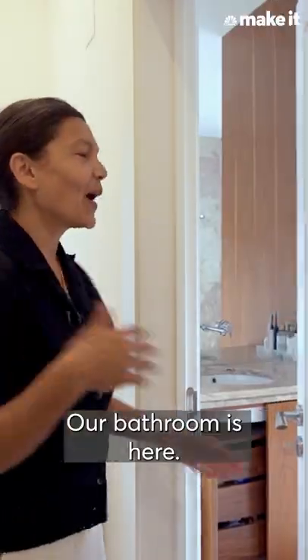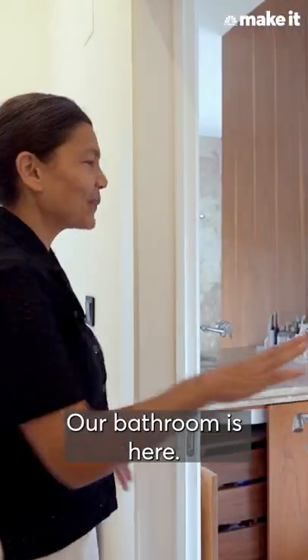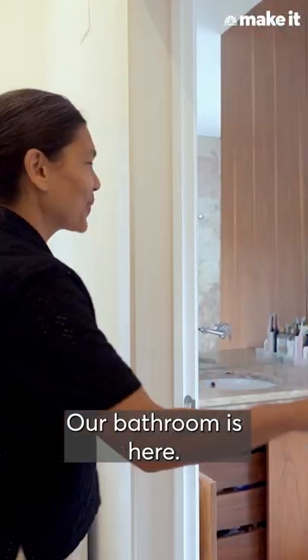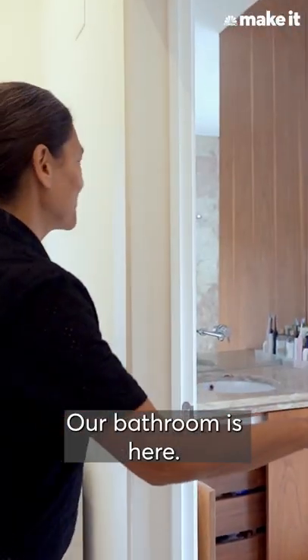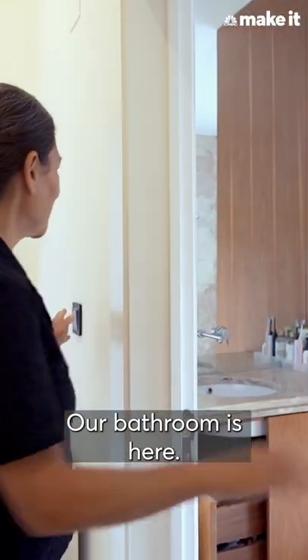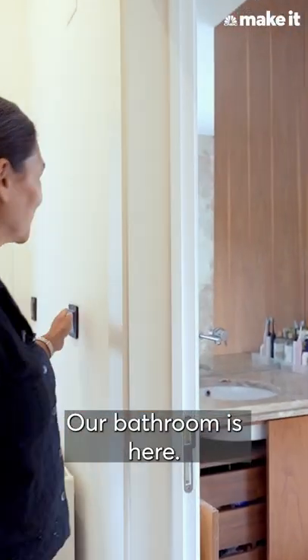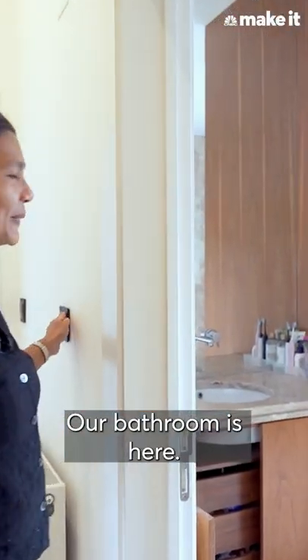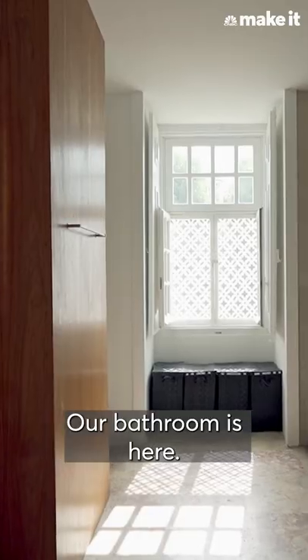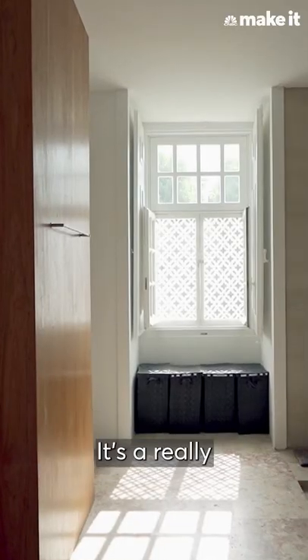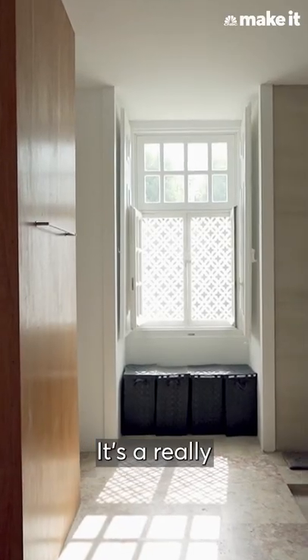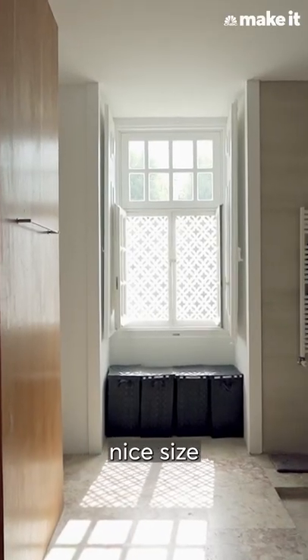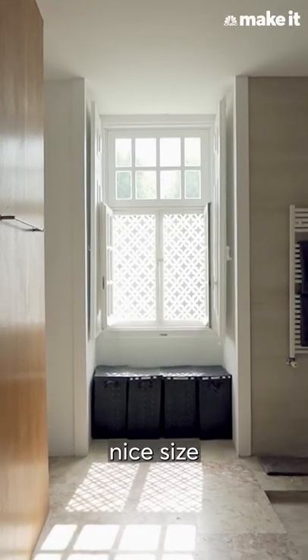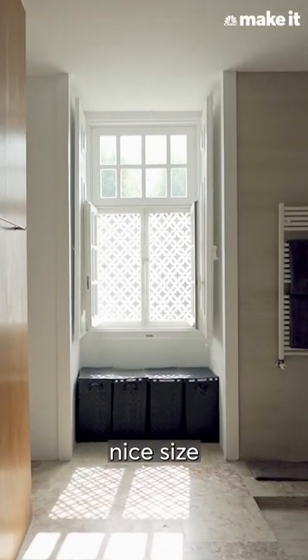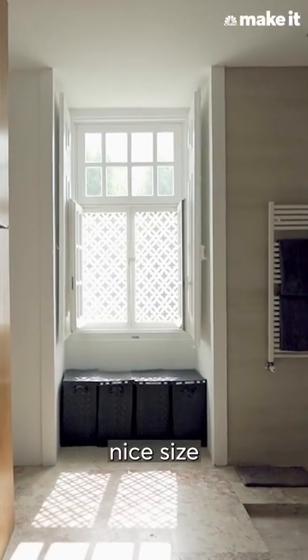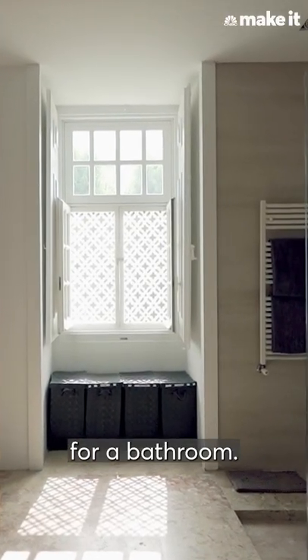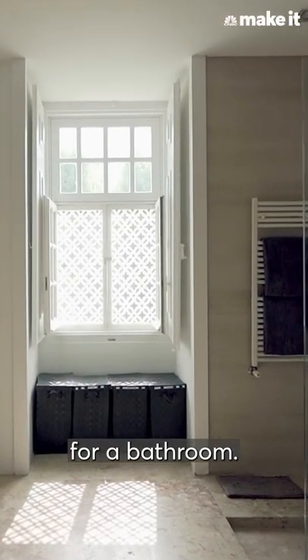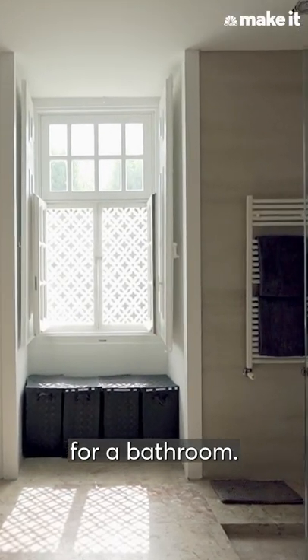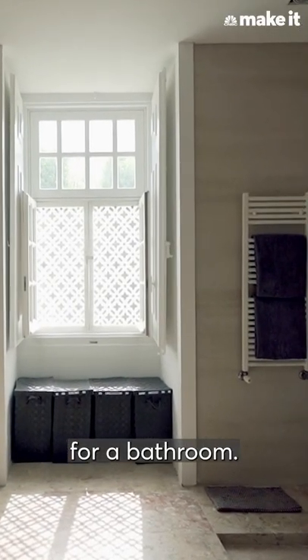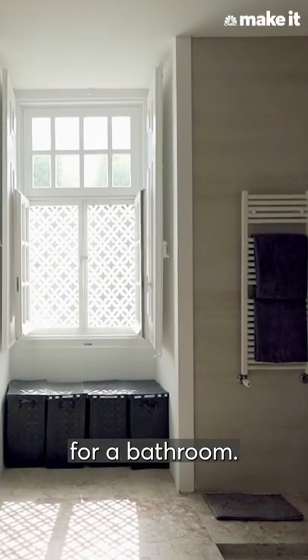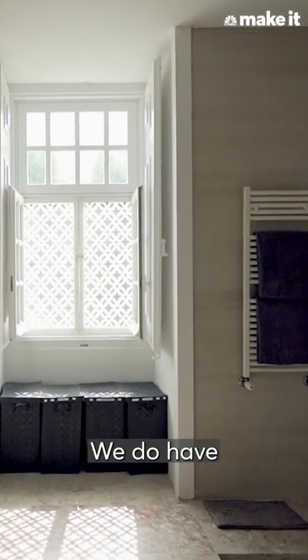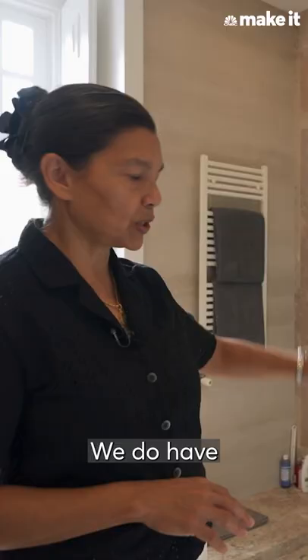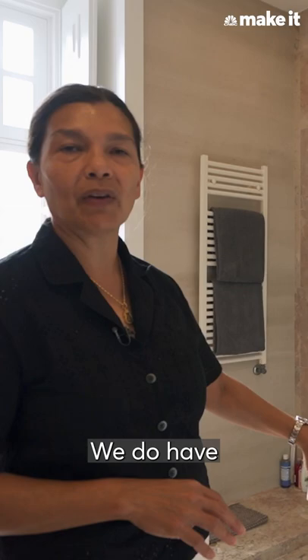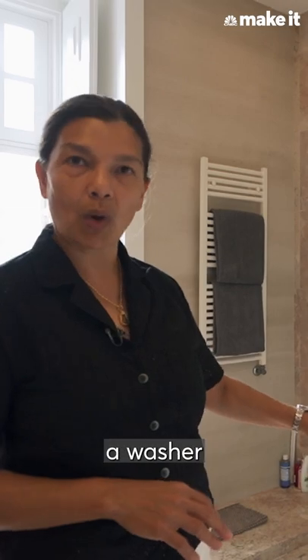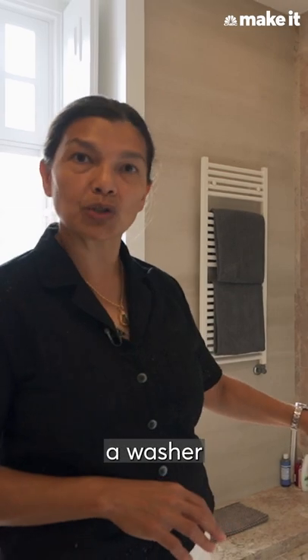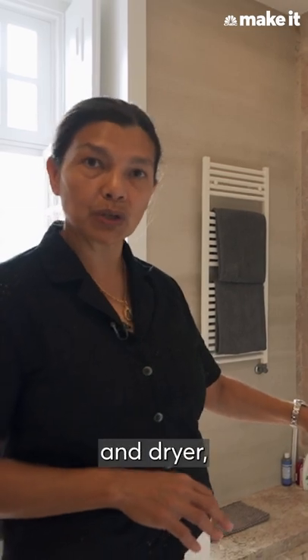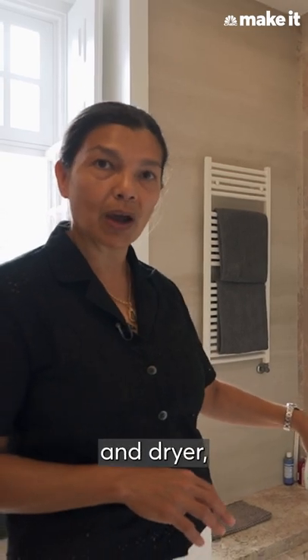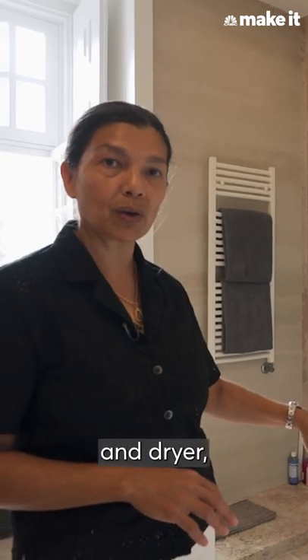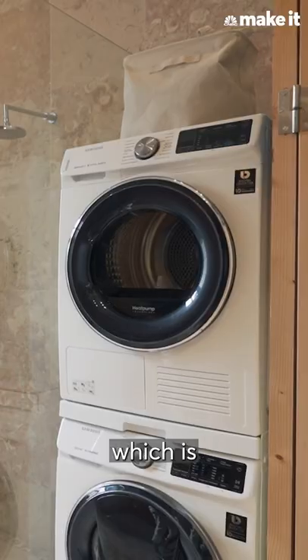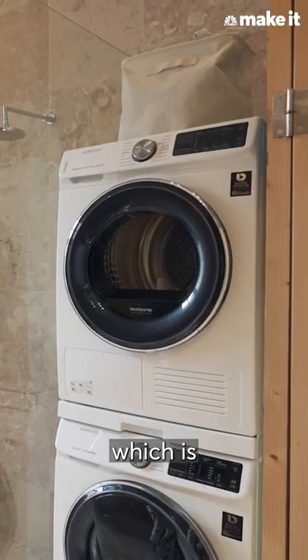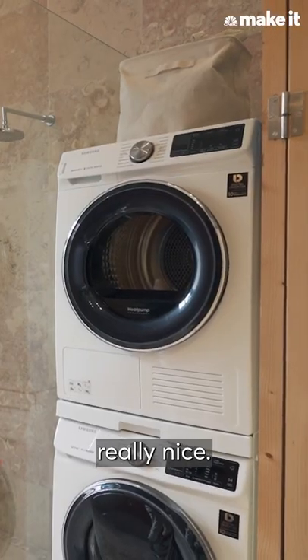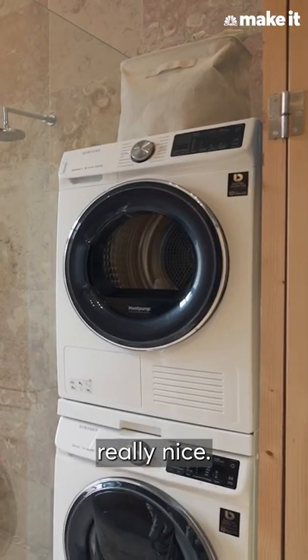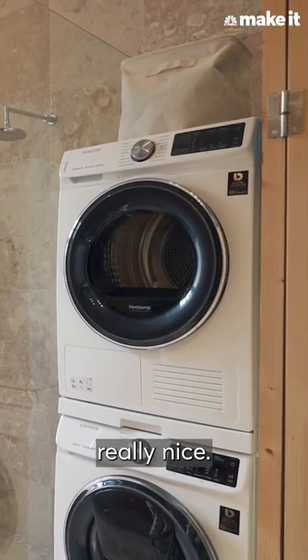Our bathroom is here. It's a really nice size for a bathroom. We do have a washer and dryer, which is really nice.